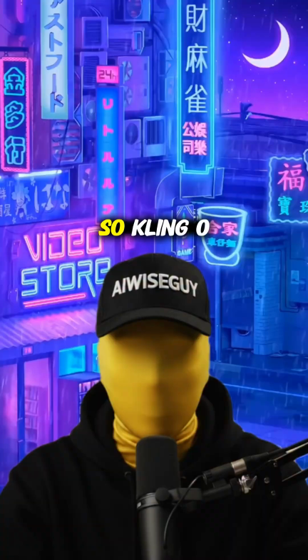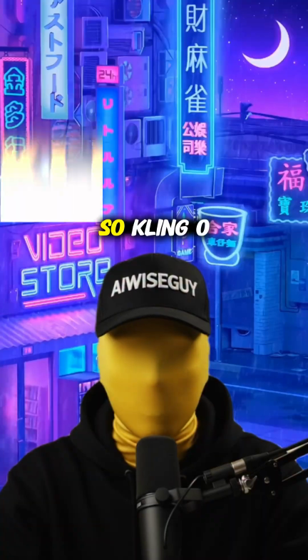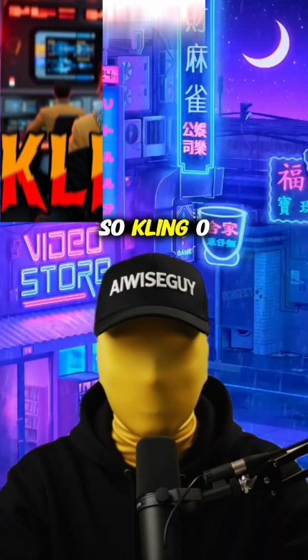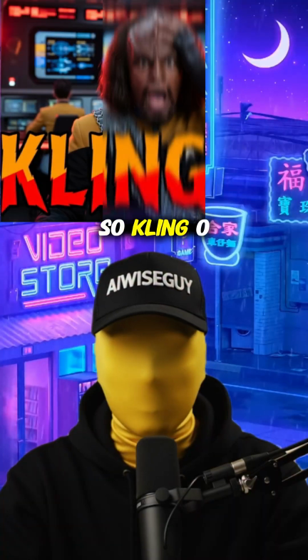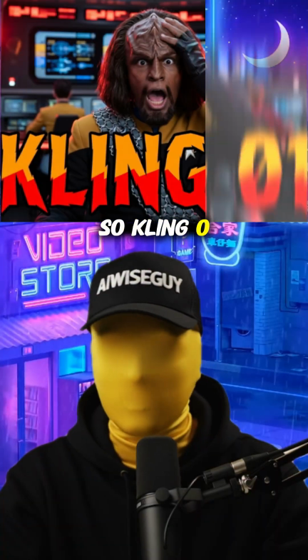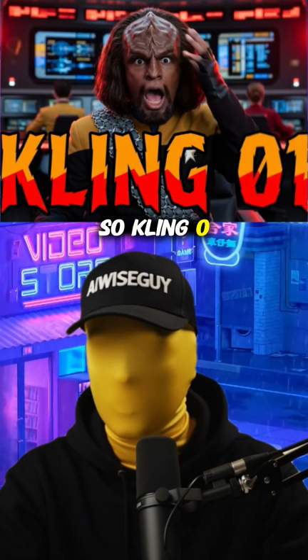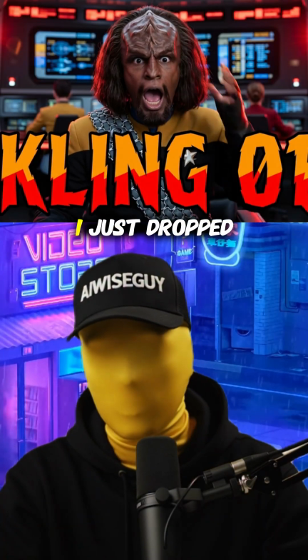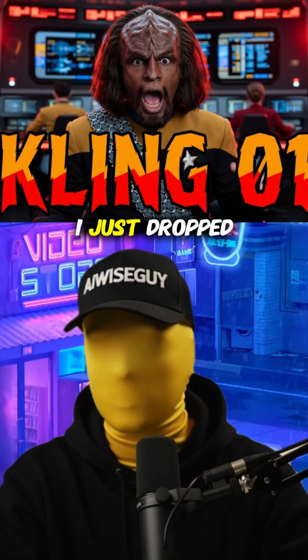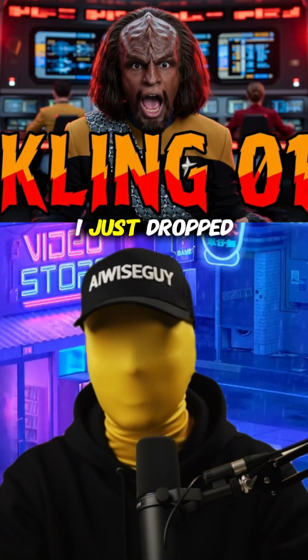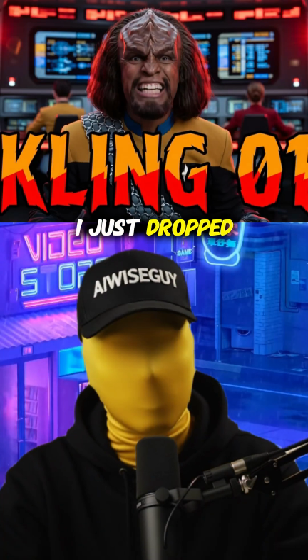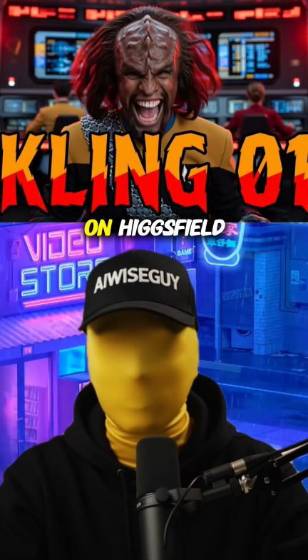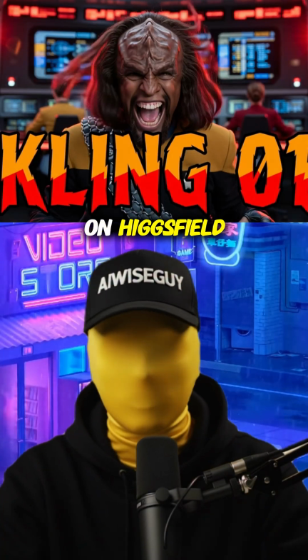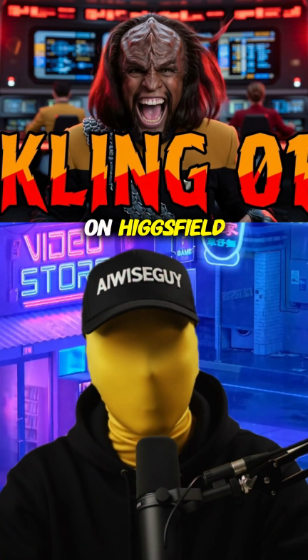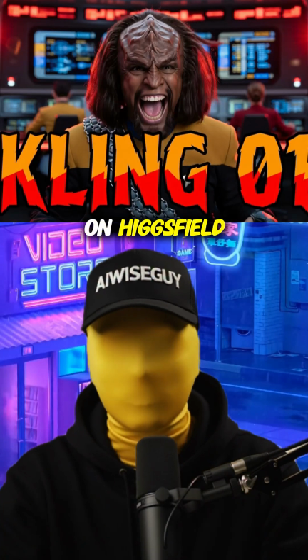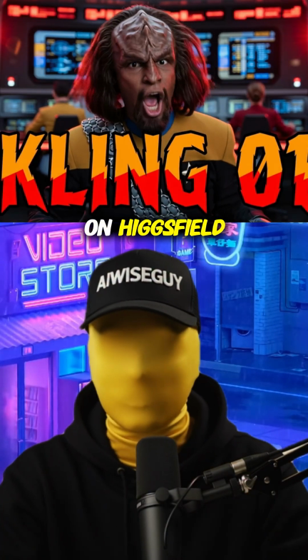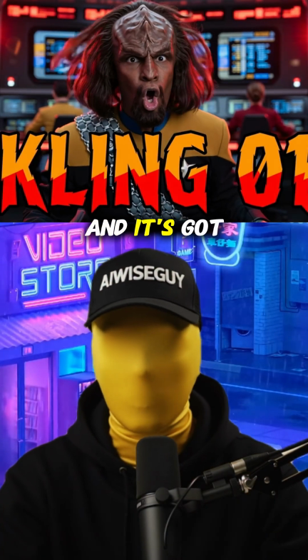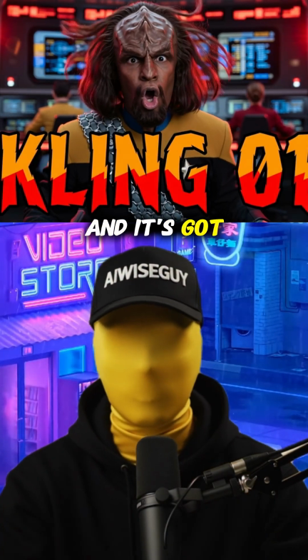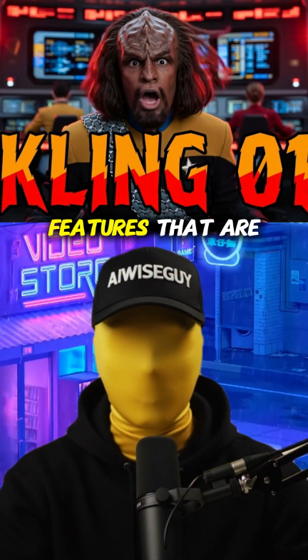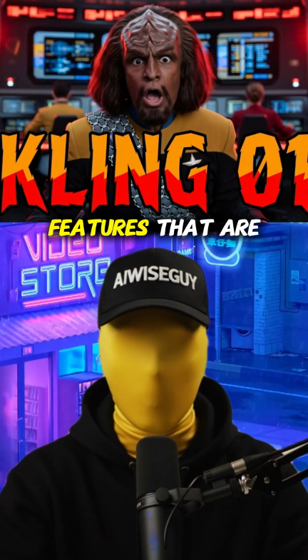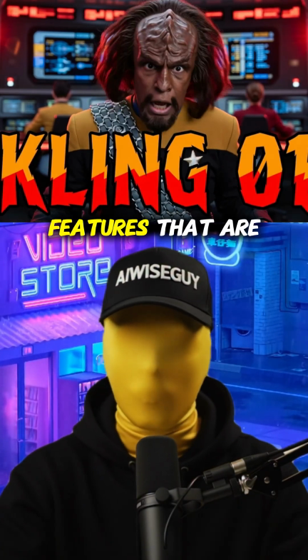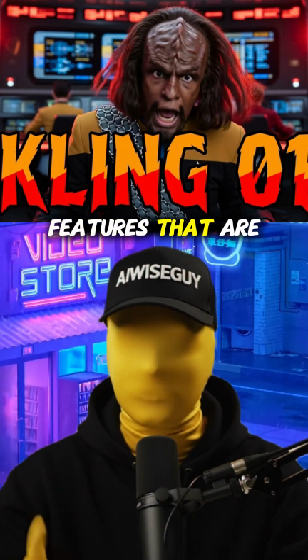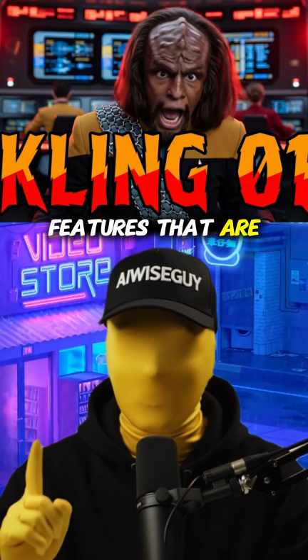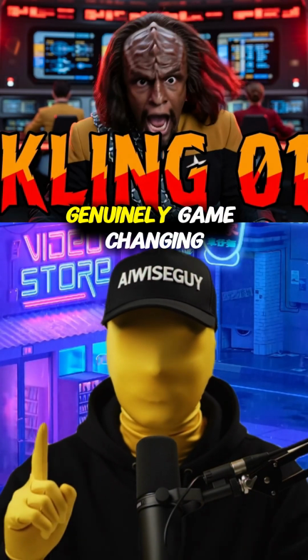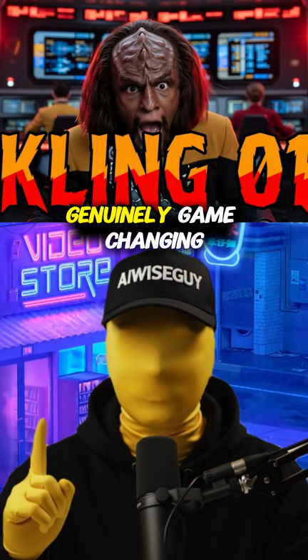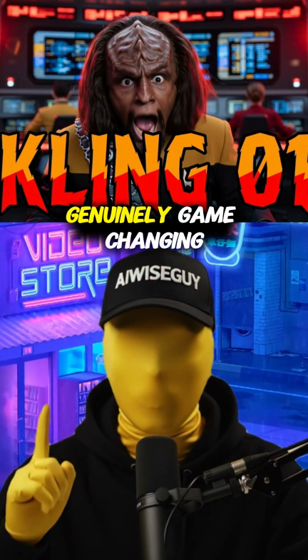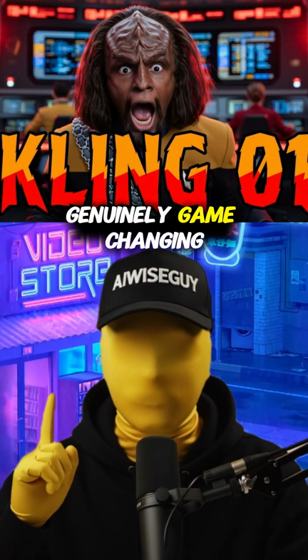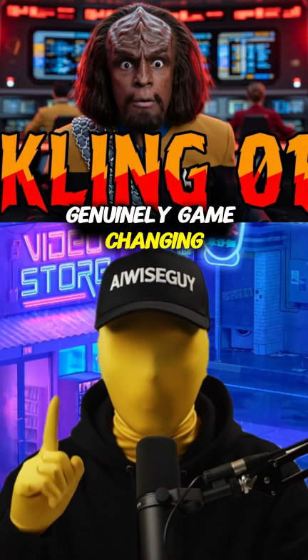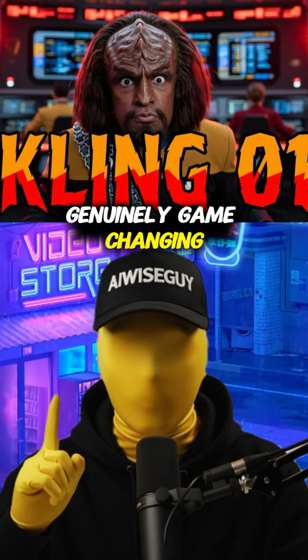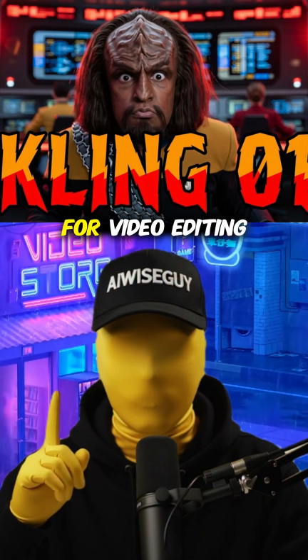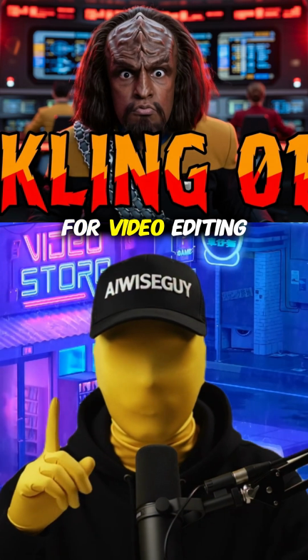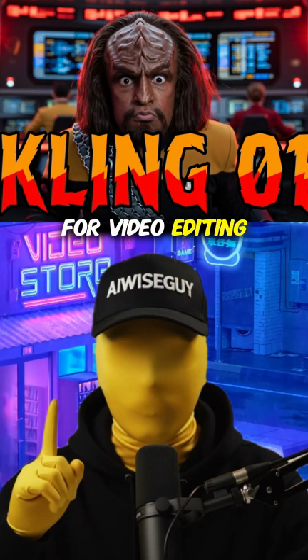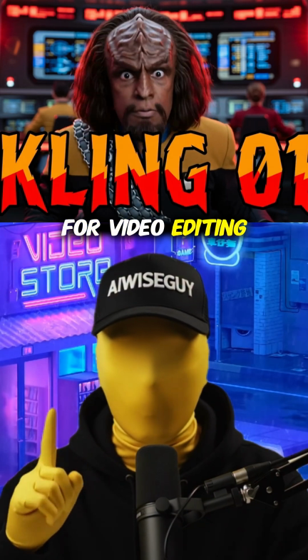Kling01 just dropped on Higgsfield, and it's got features that are genuinely game-changing for video editing.